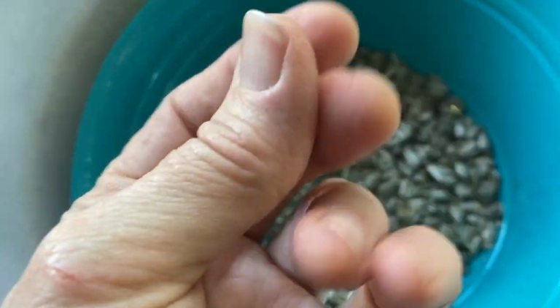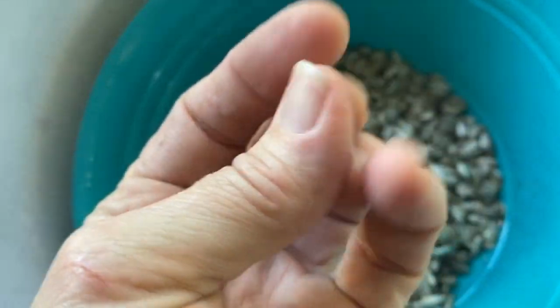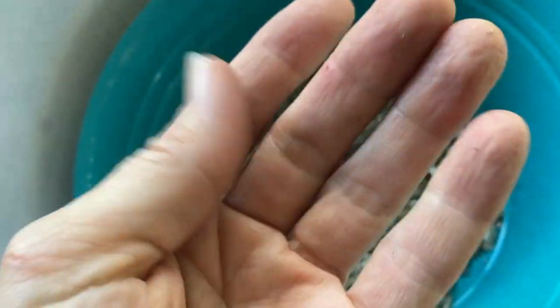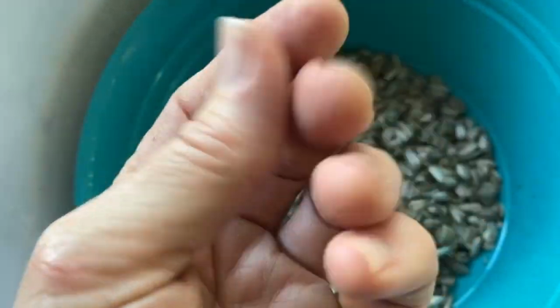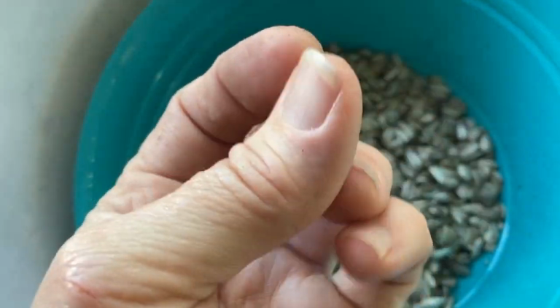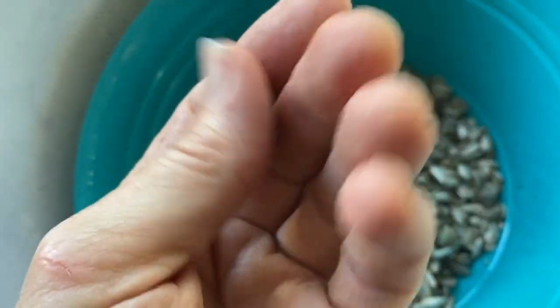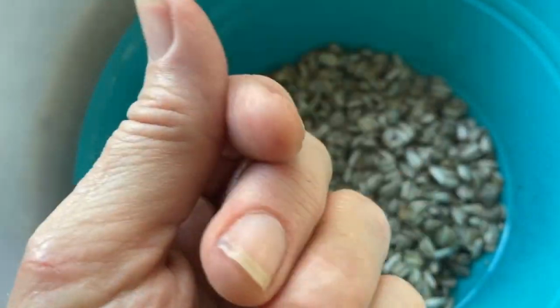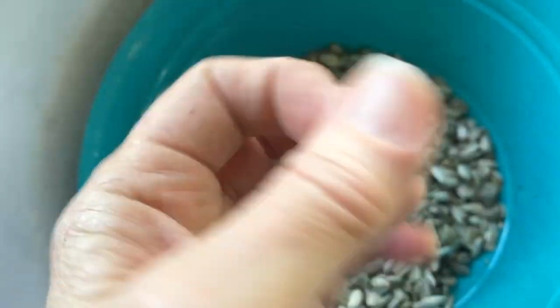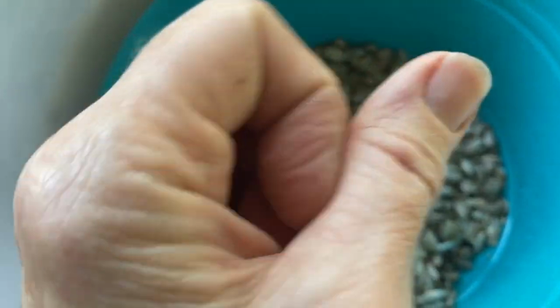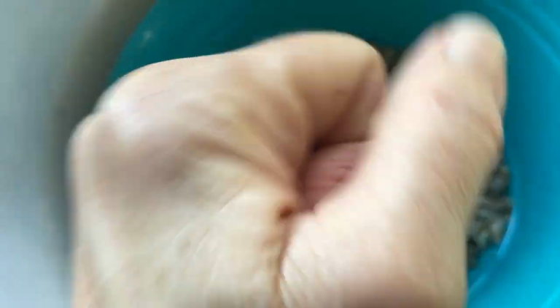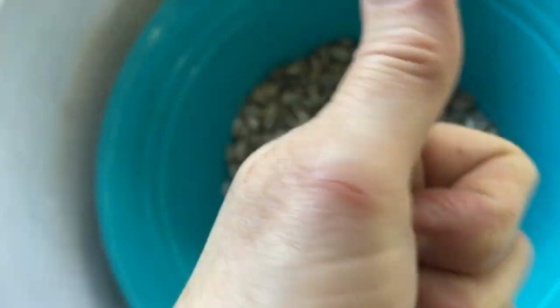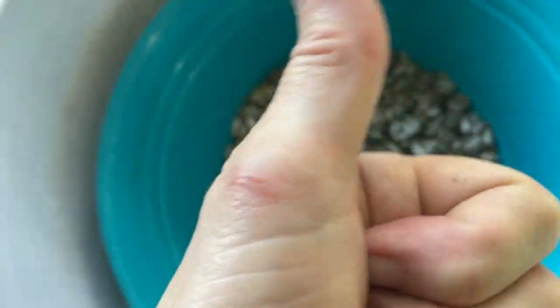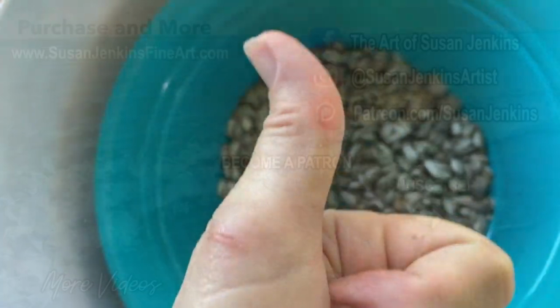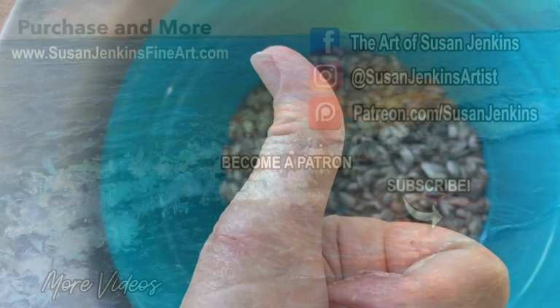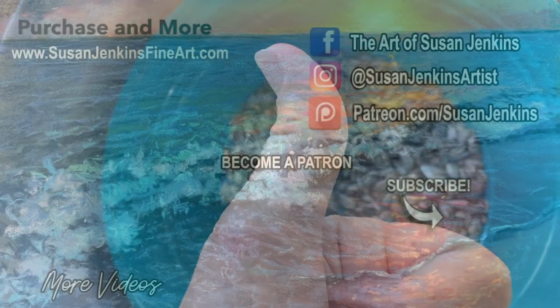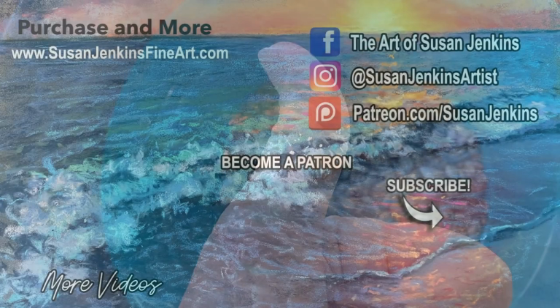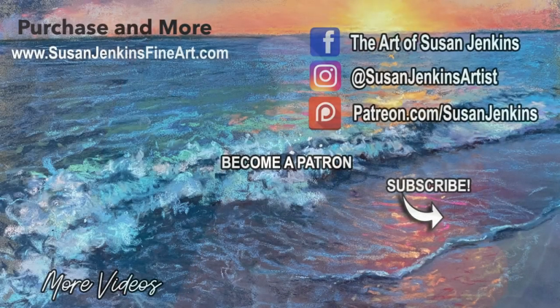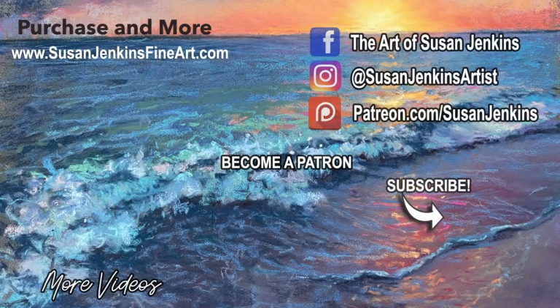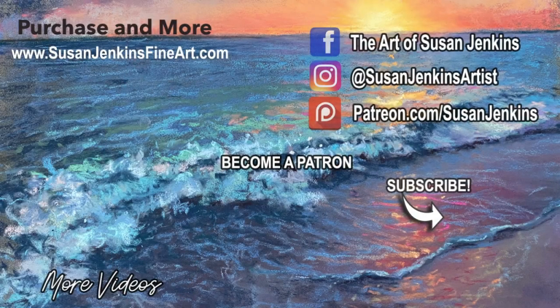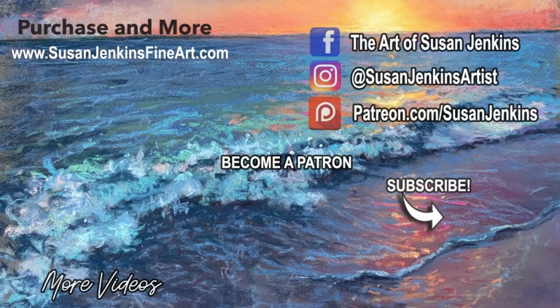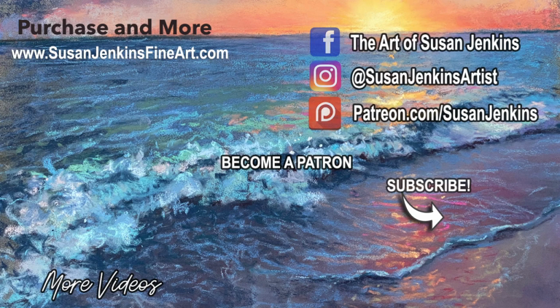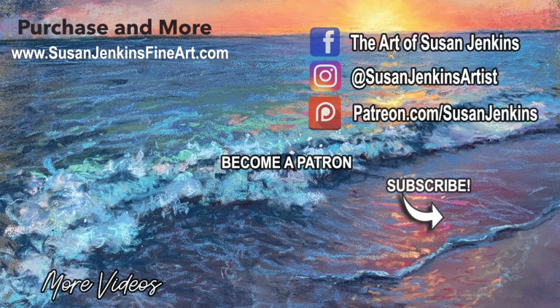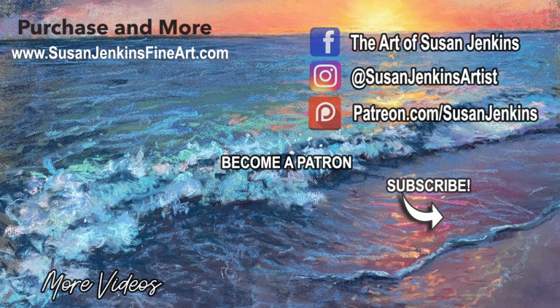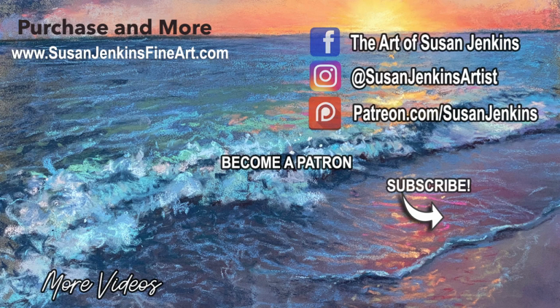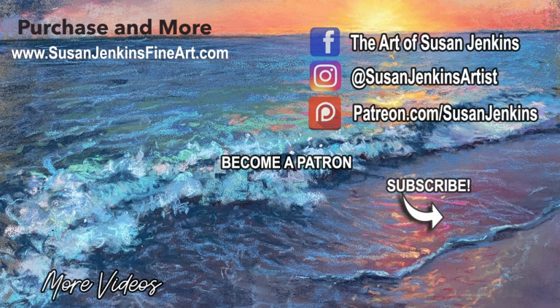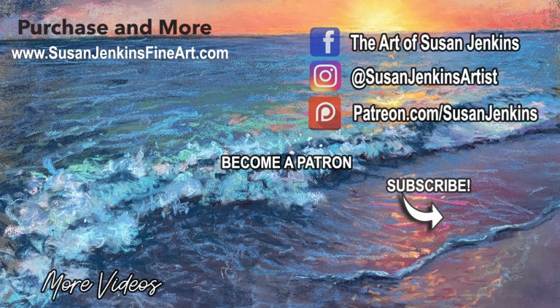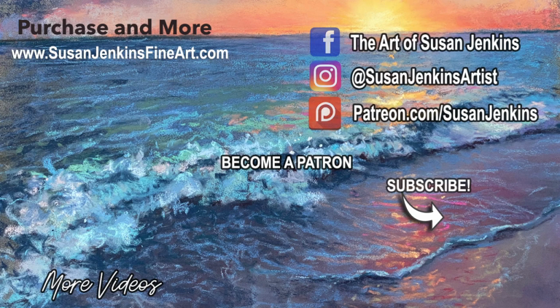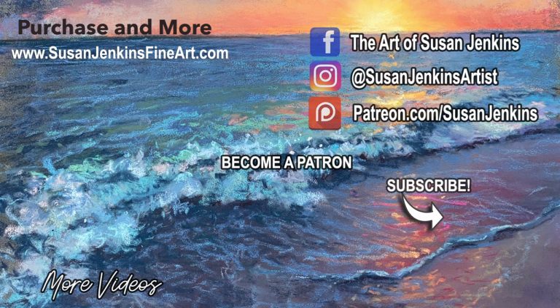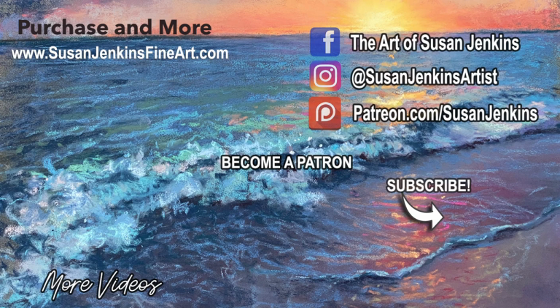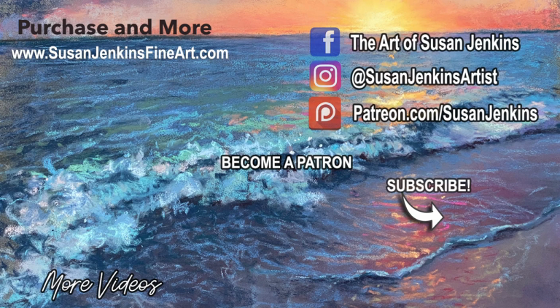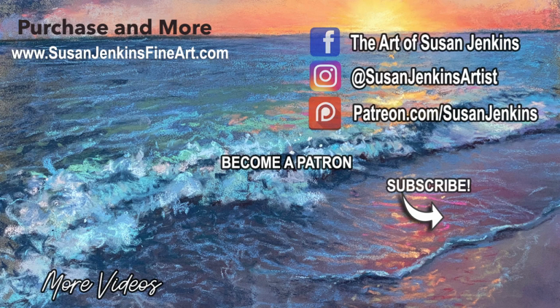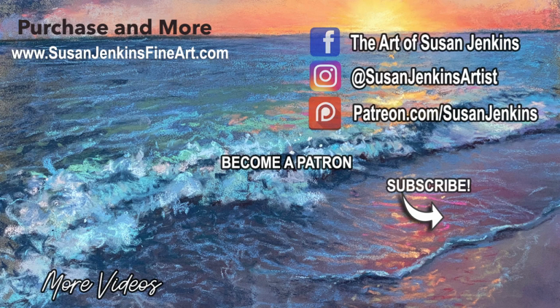I hope you enjoyed that video about art and nature. Until next time, happy painting!